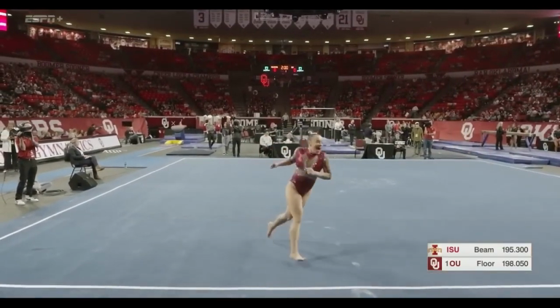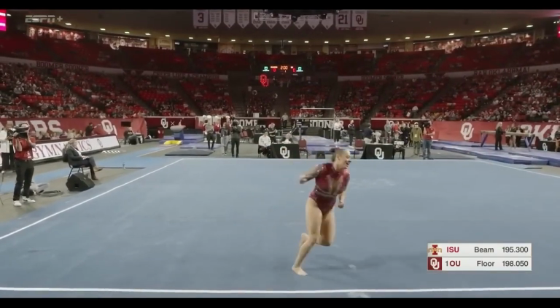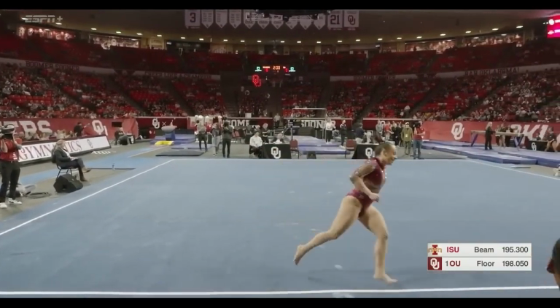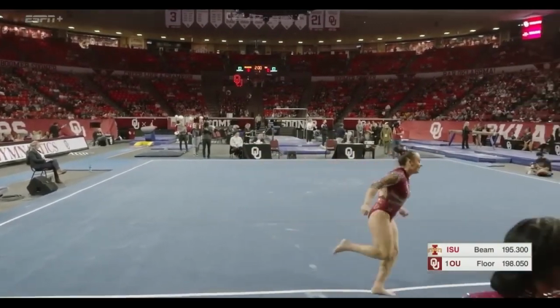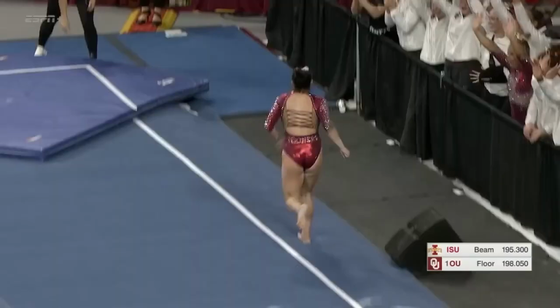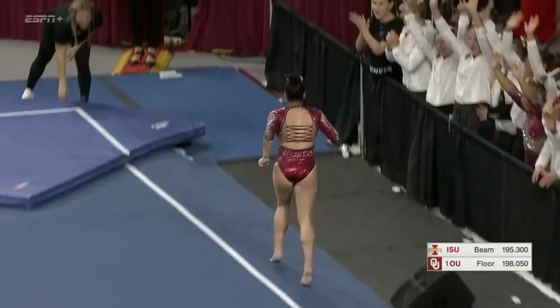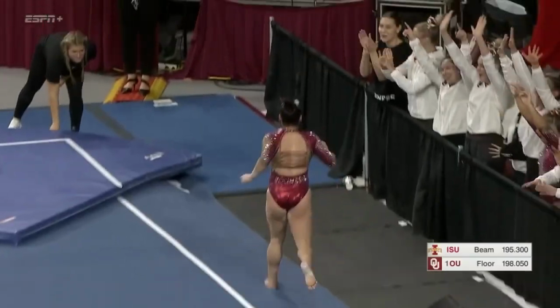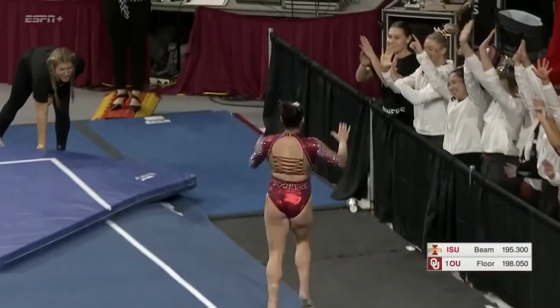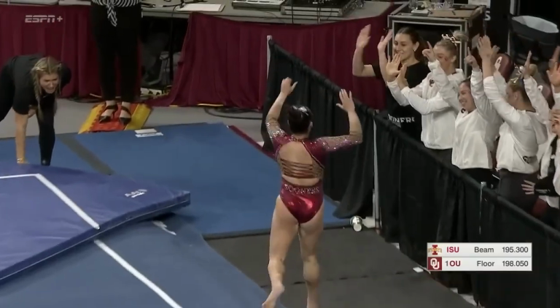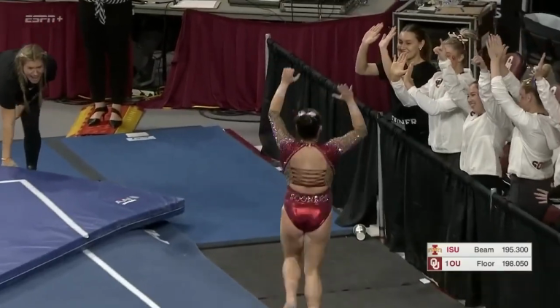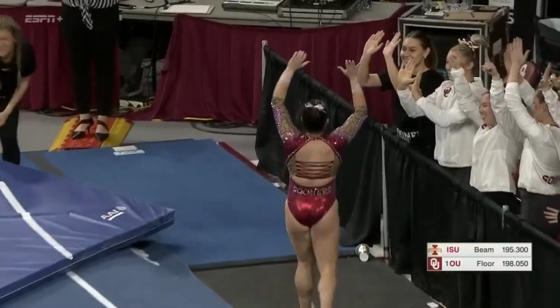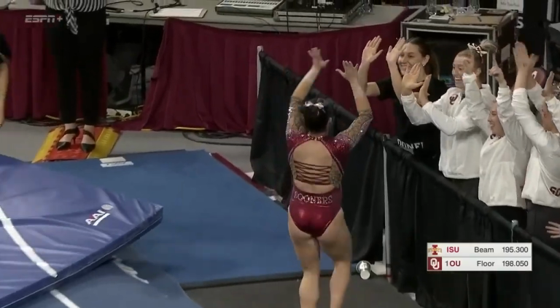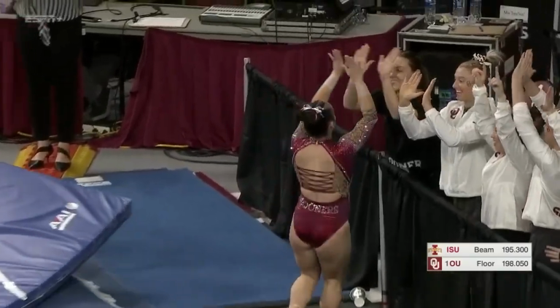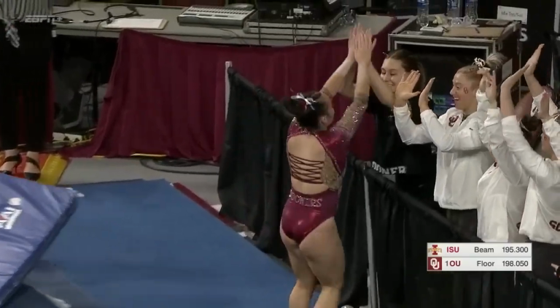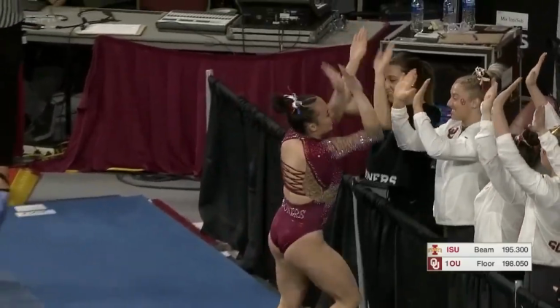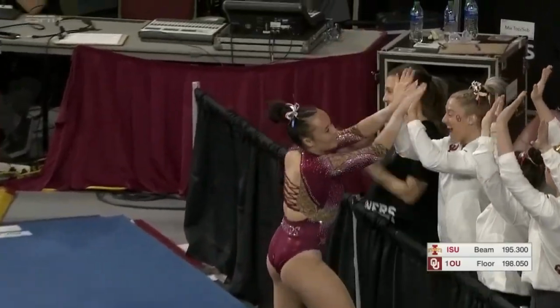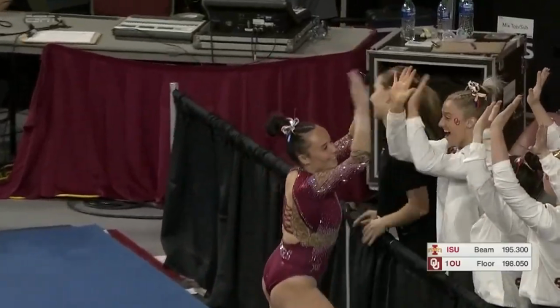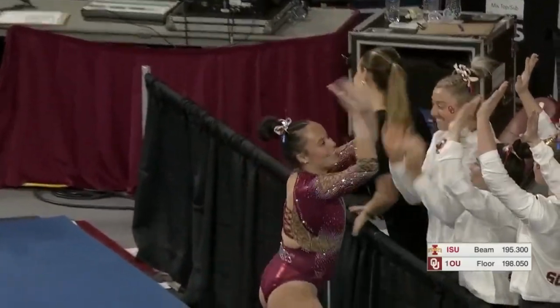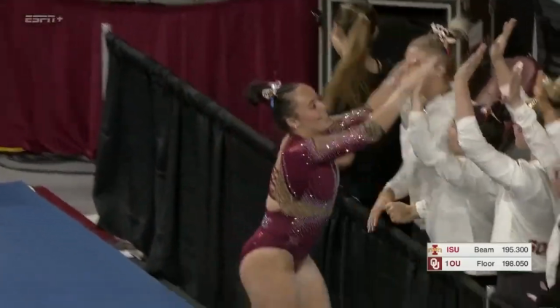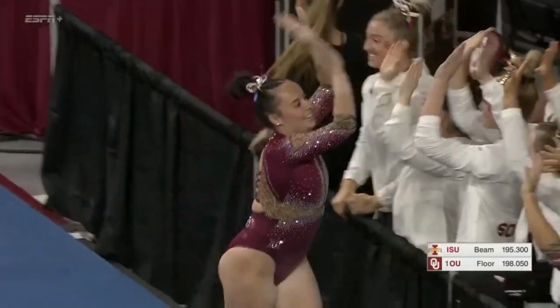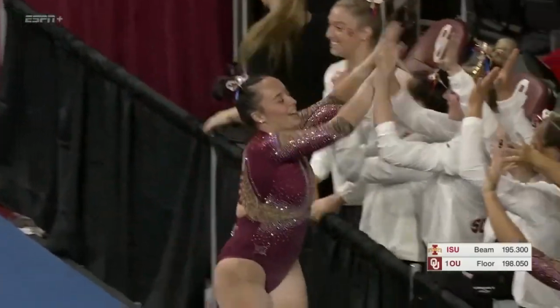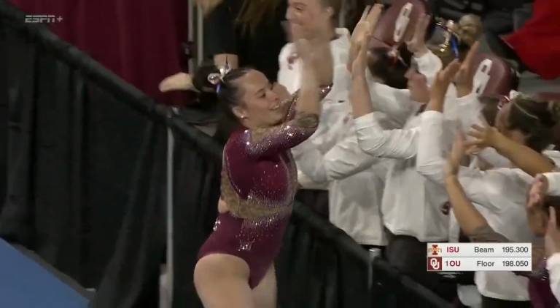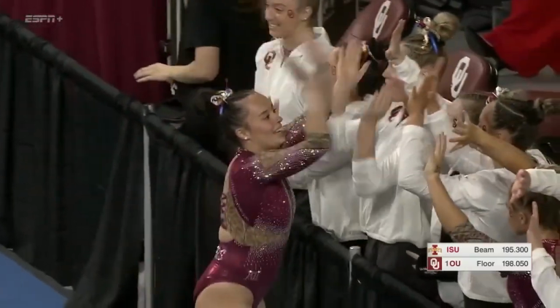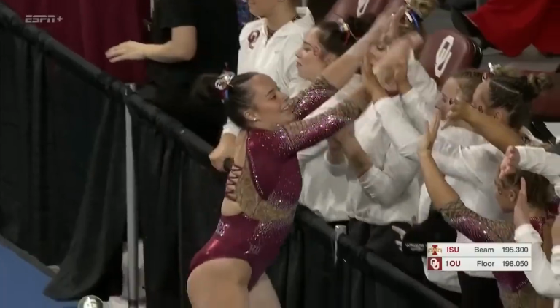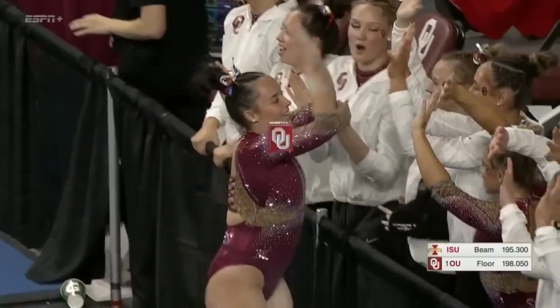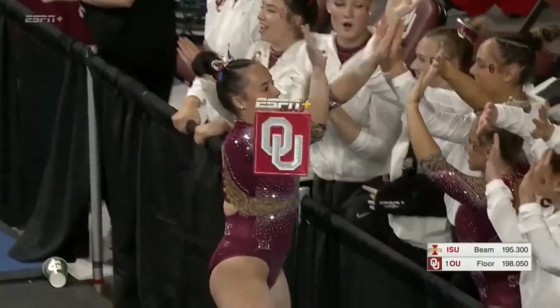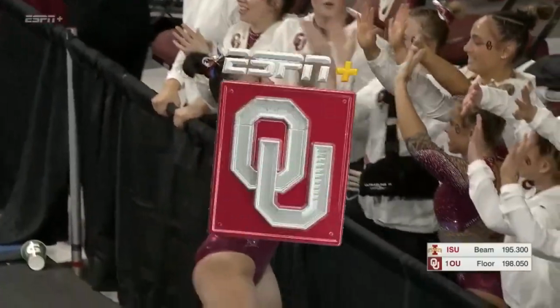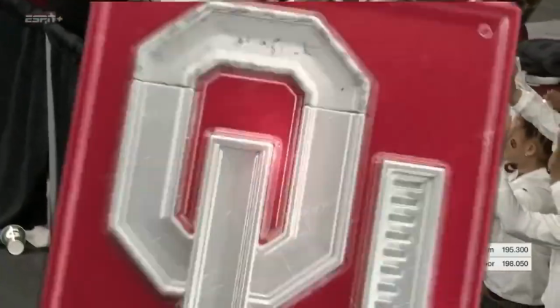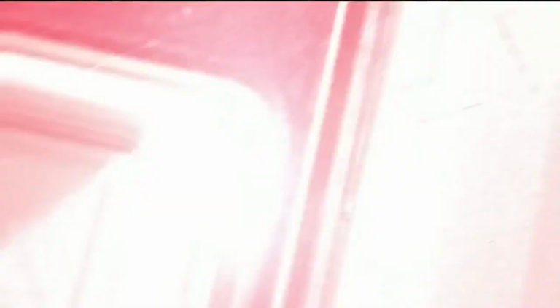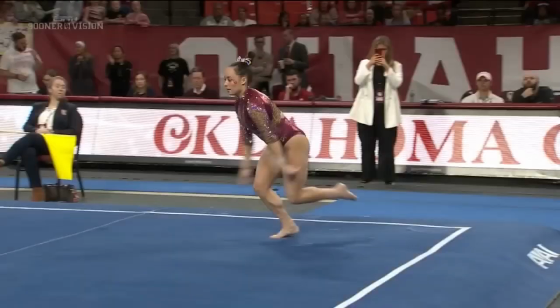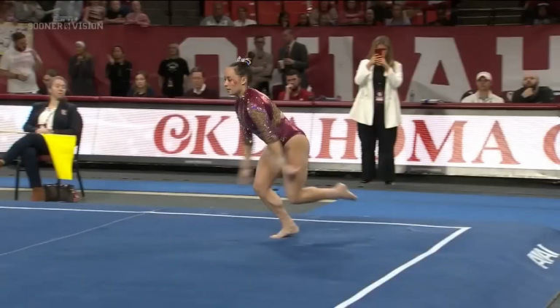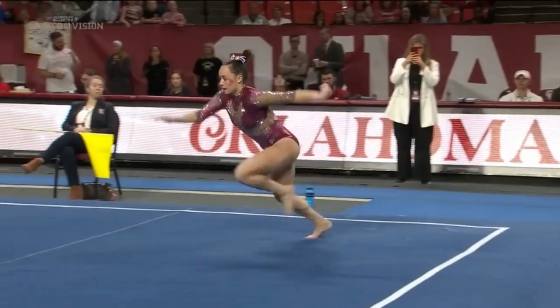Really good for a freshman. She already has a 9.95 on the floor exercise this season.